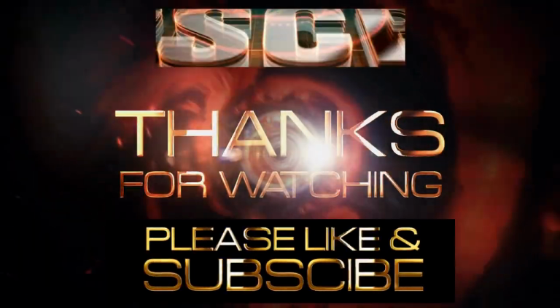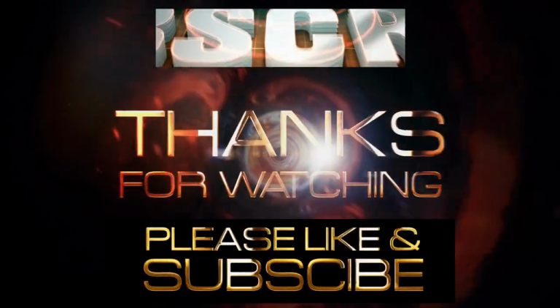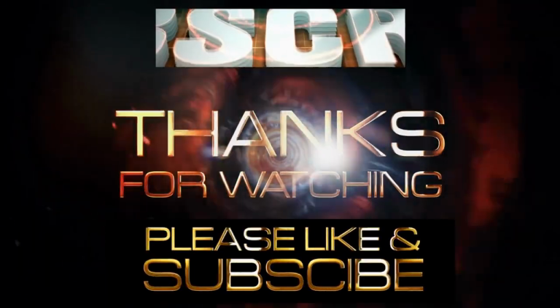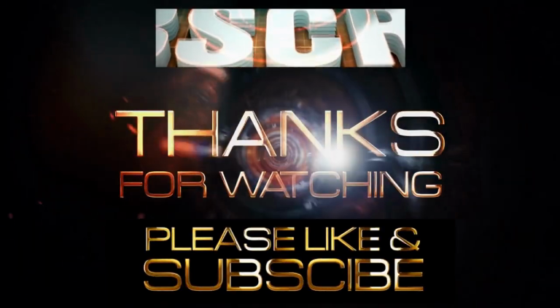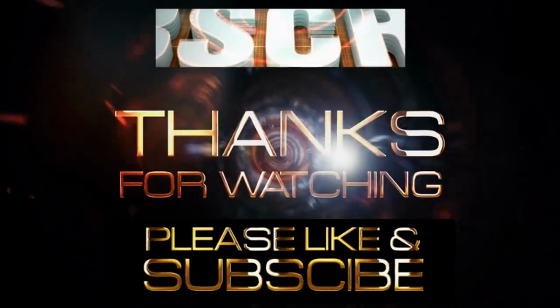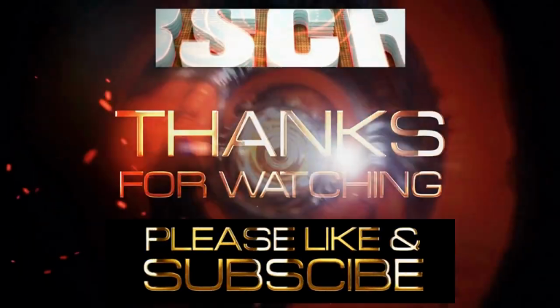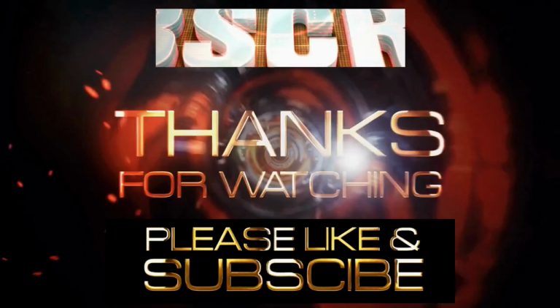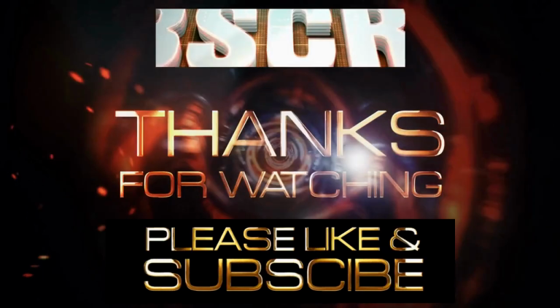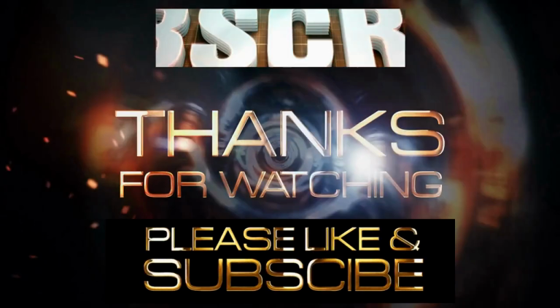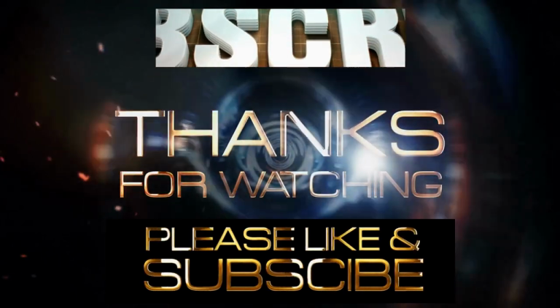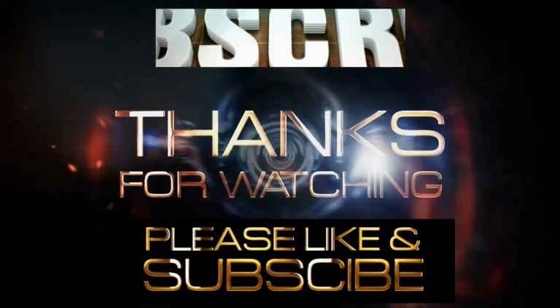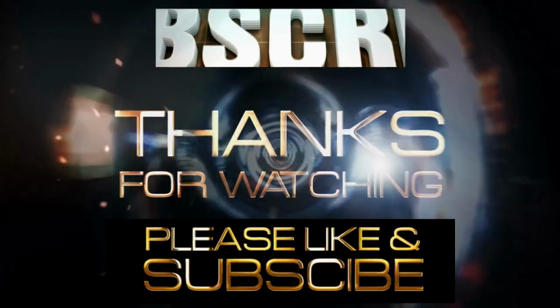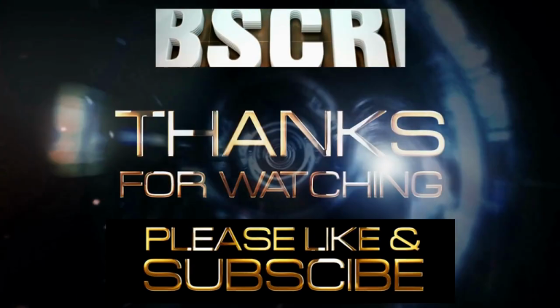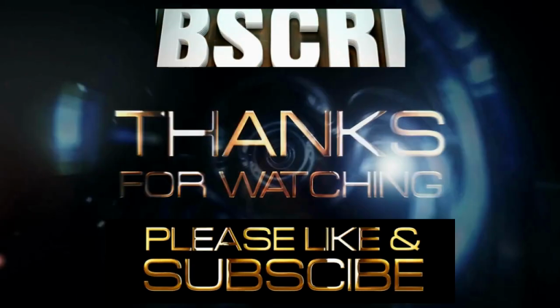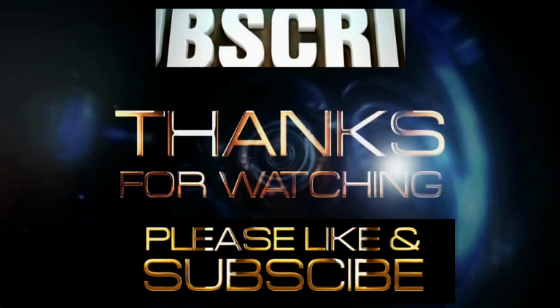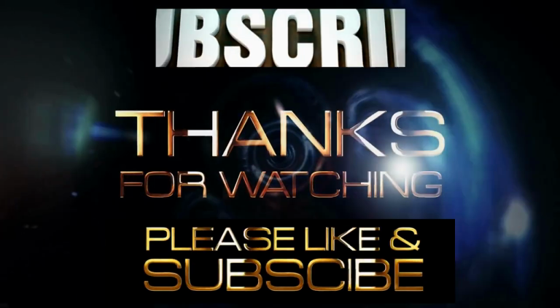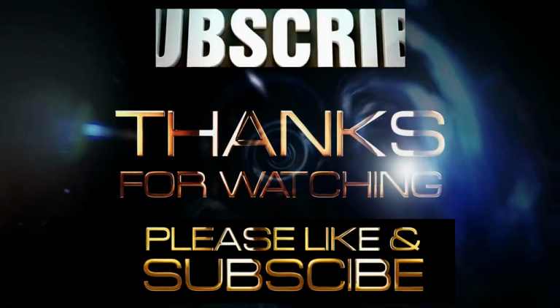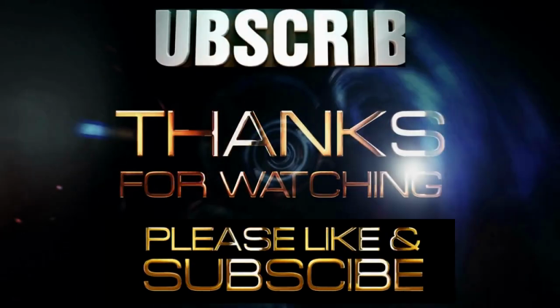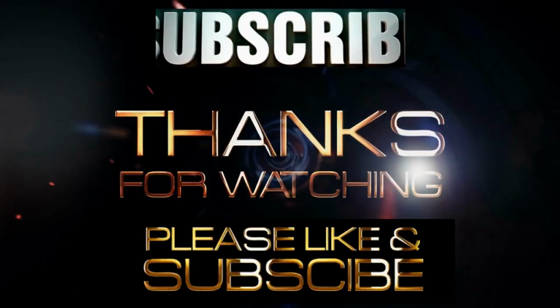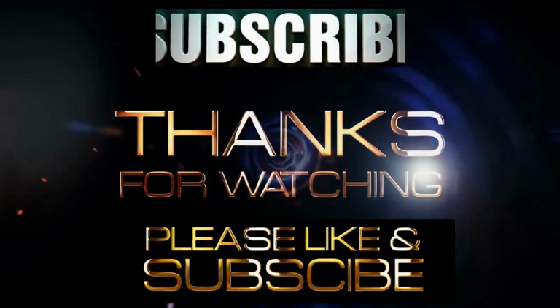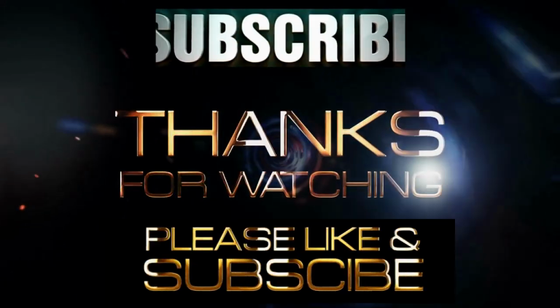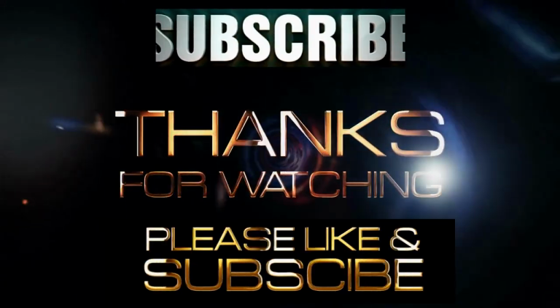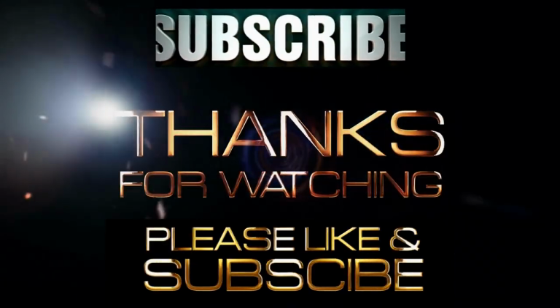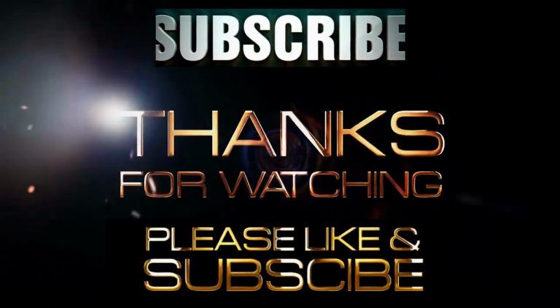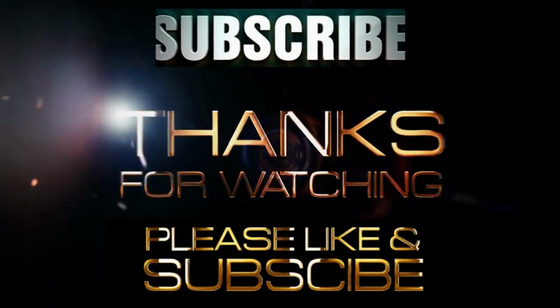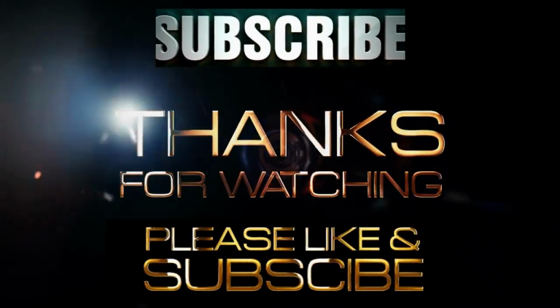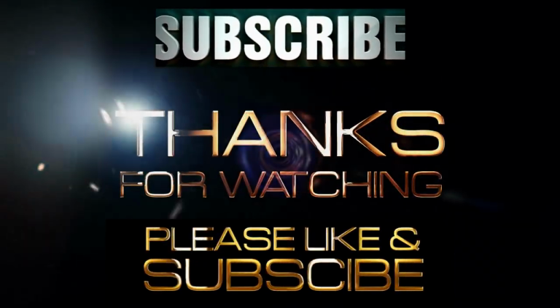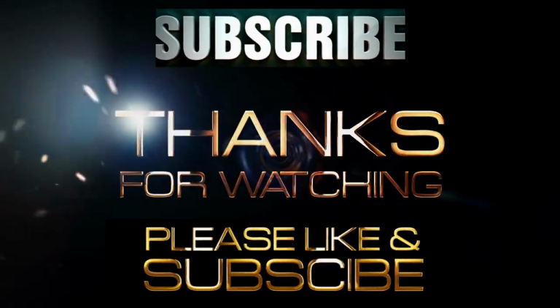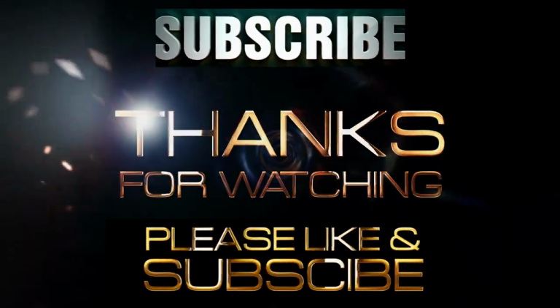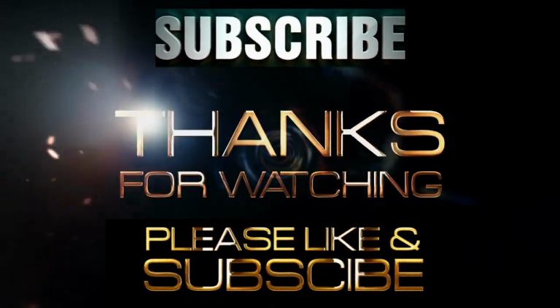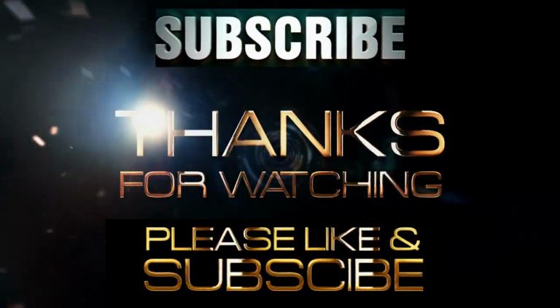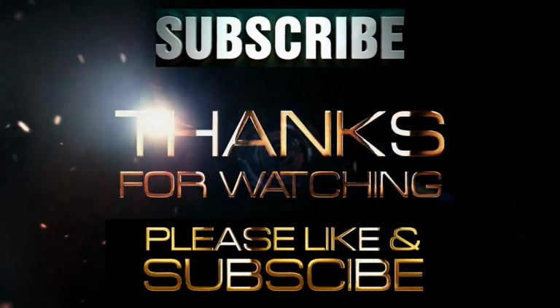Thank you for watching — please like and subscribe to my channel.